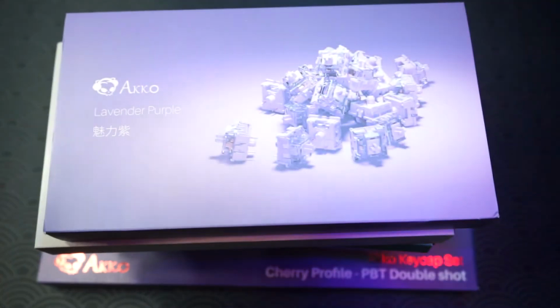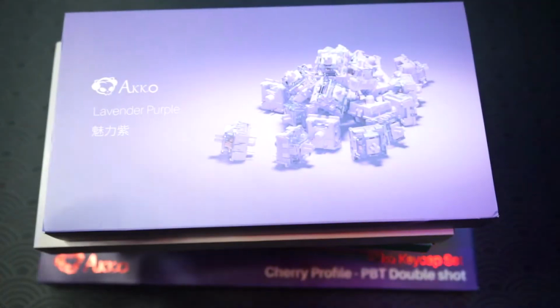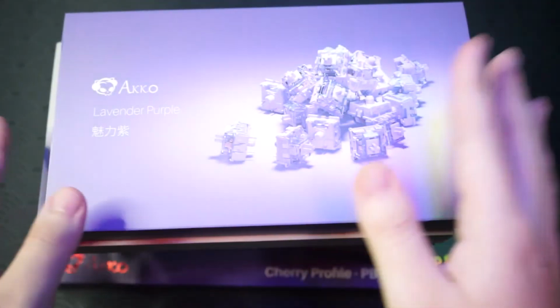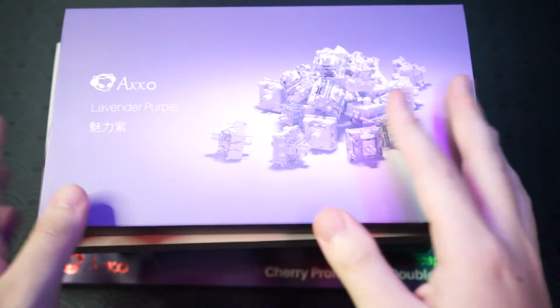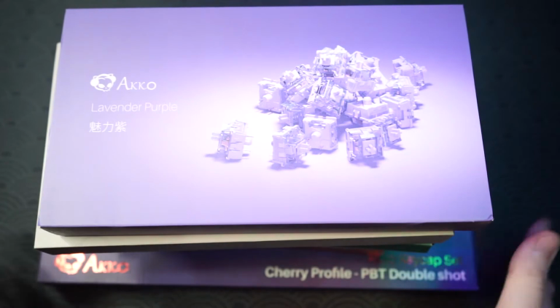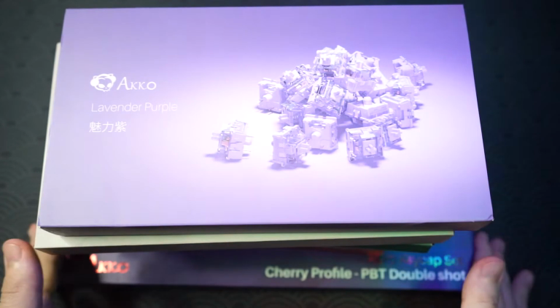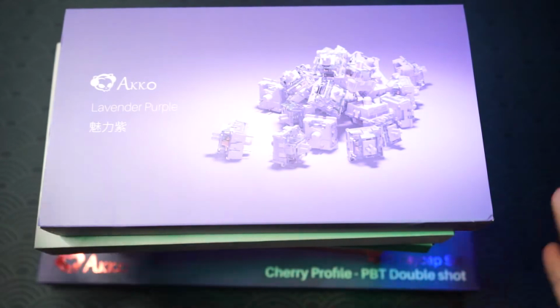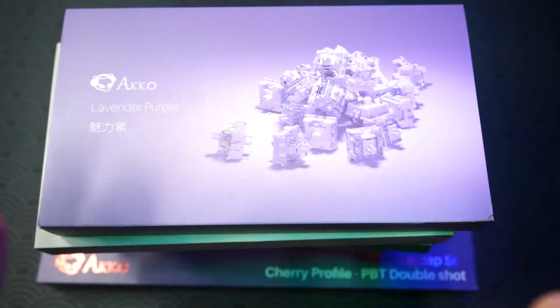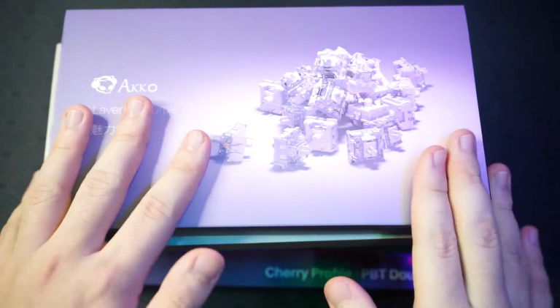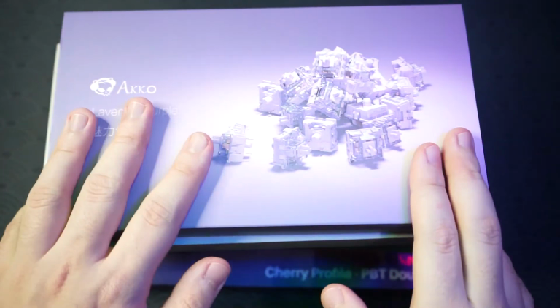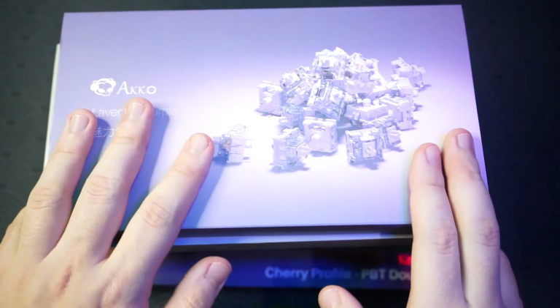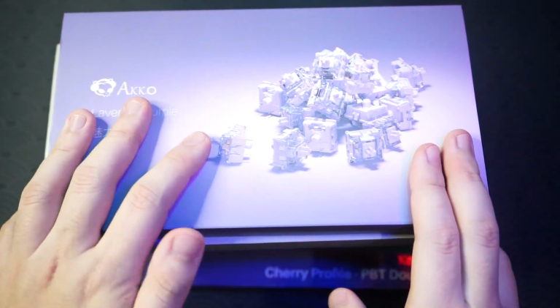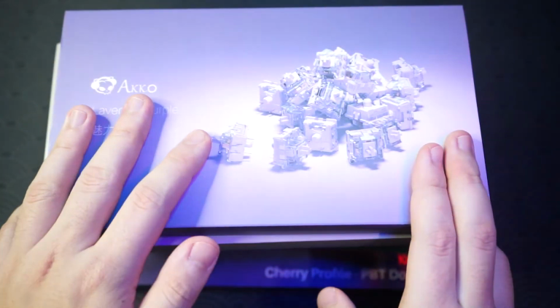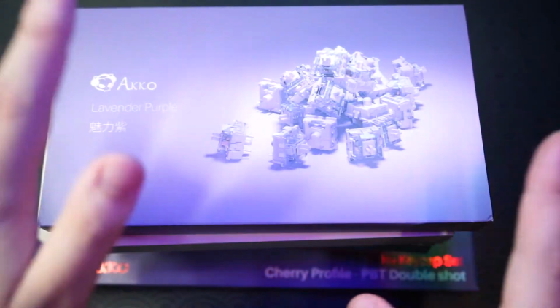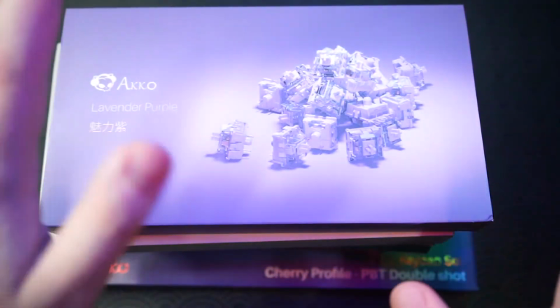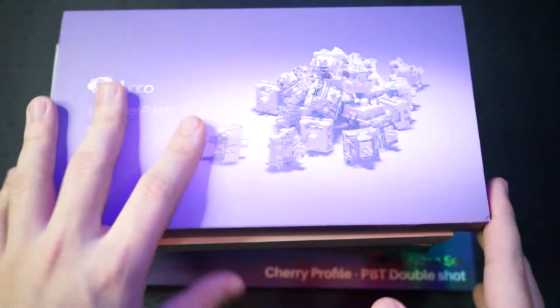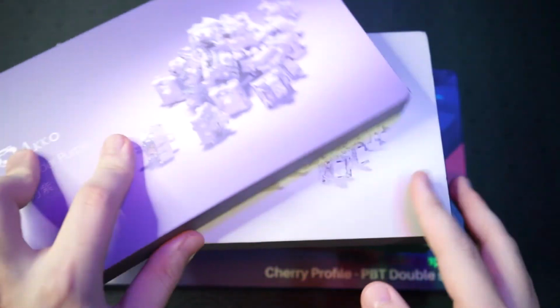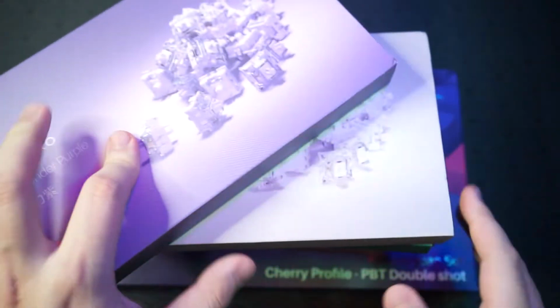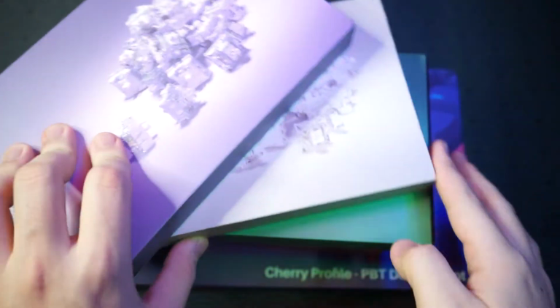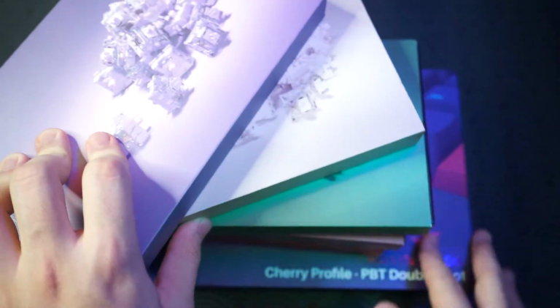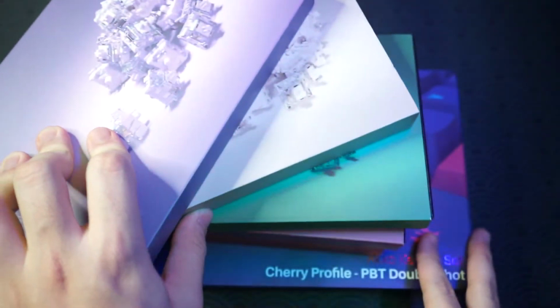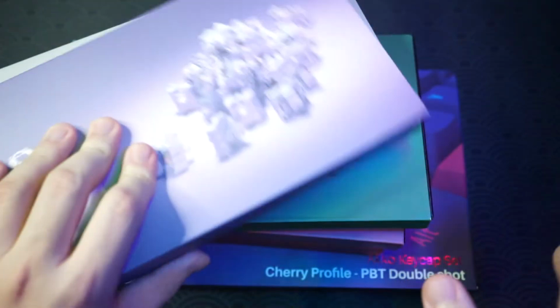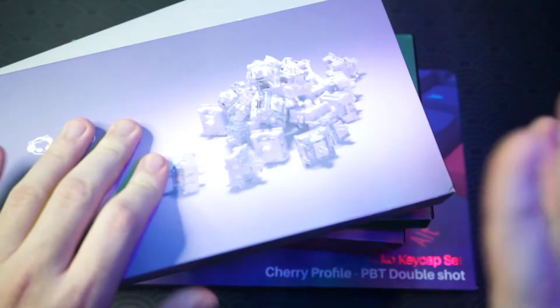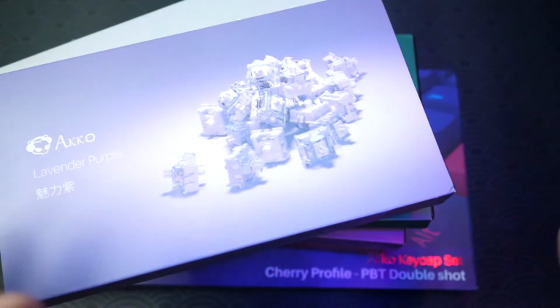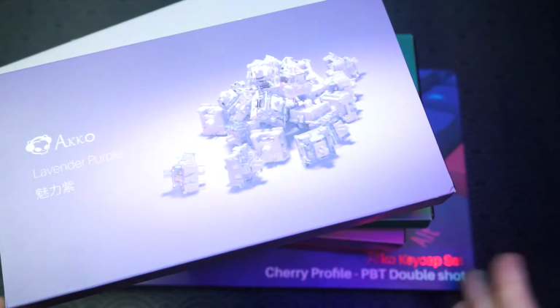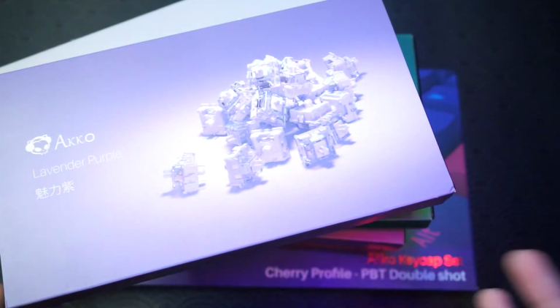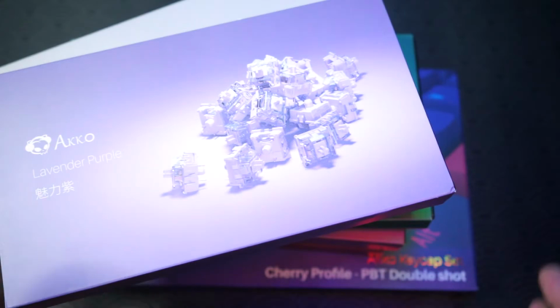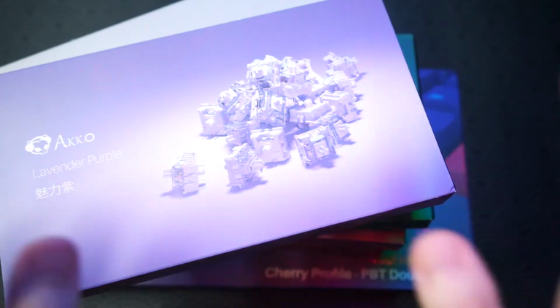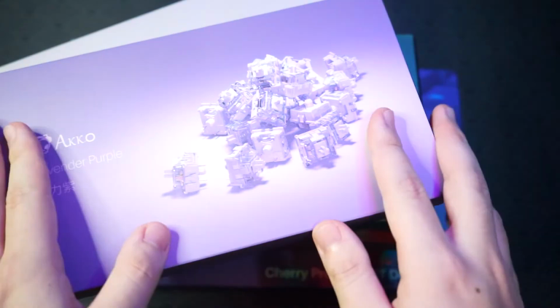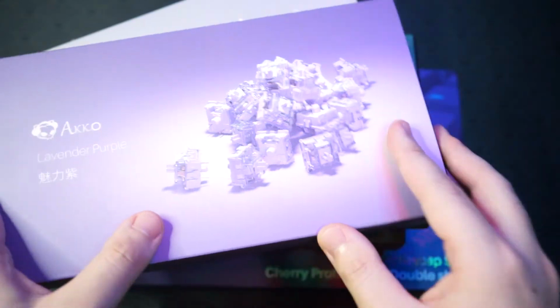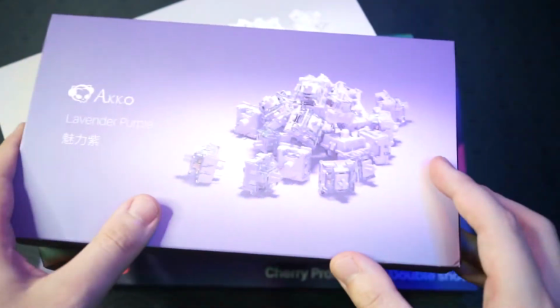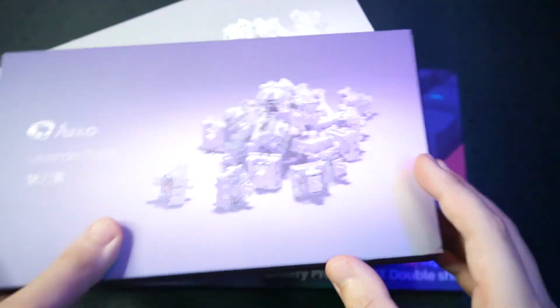I'm going to go through them one by one. Let's check out the first one on top and then we'll go through everything, so I'm just going to put everything to the side and check out one by one.